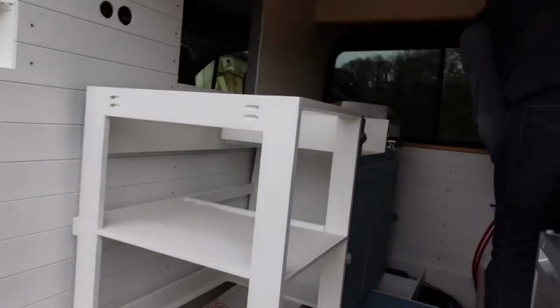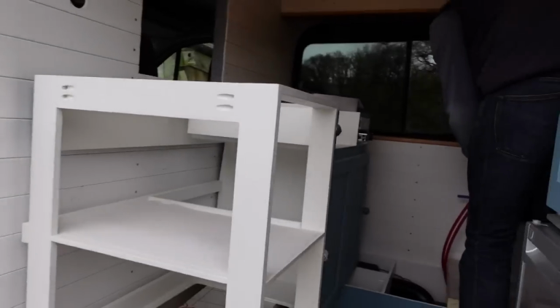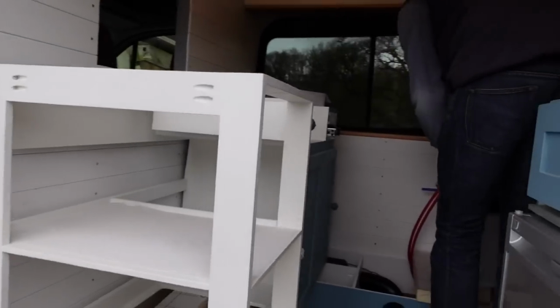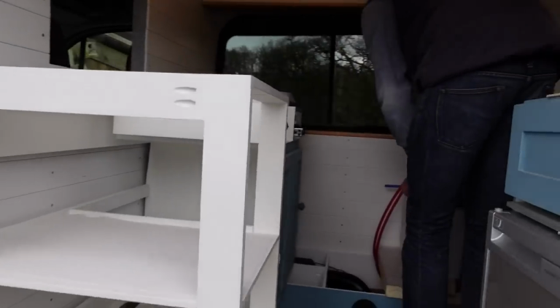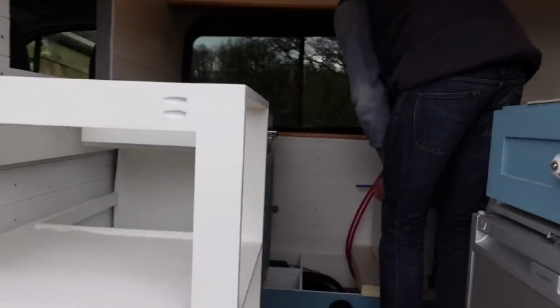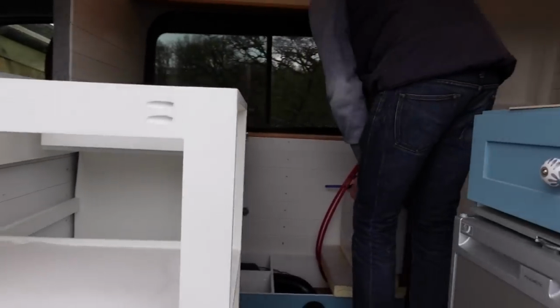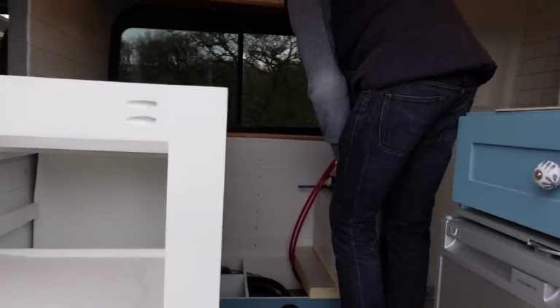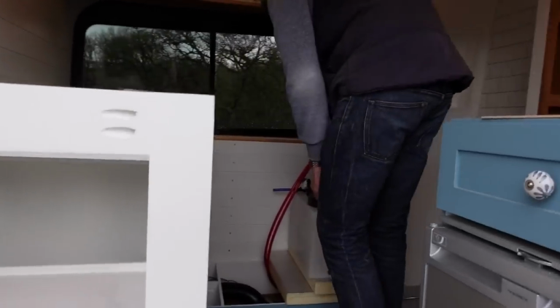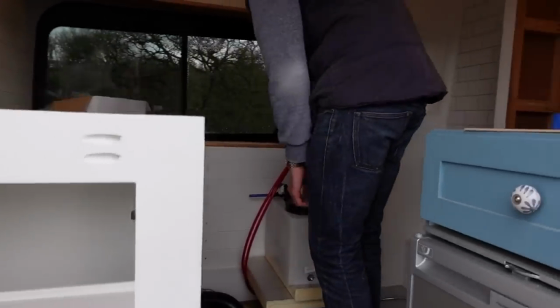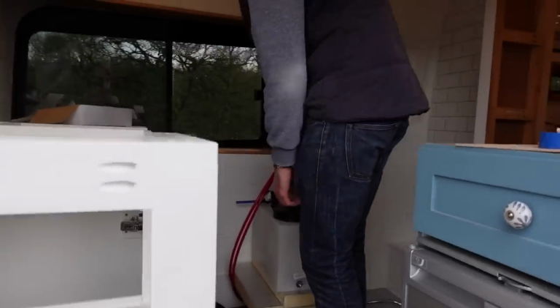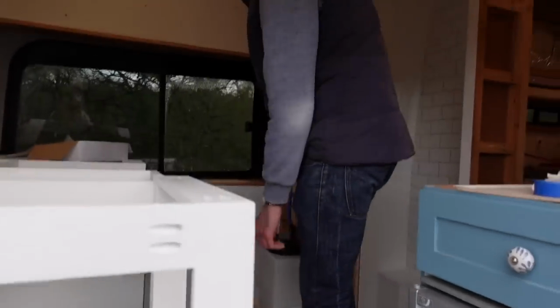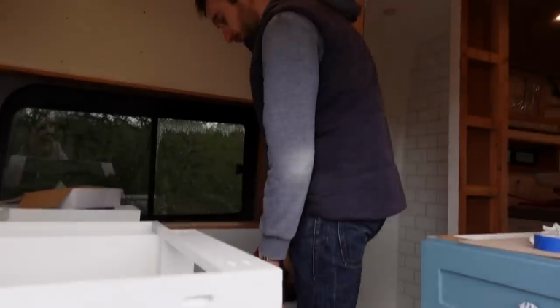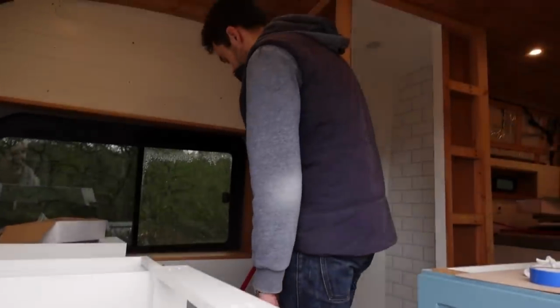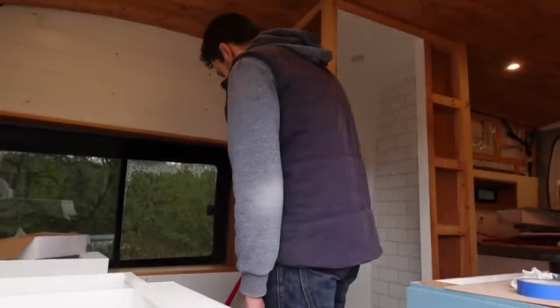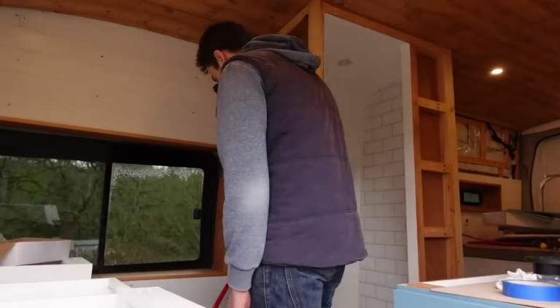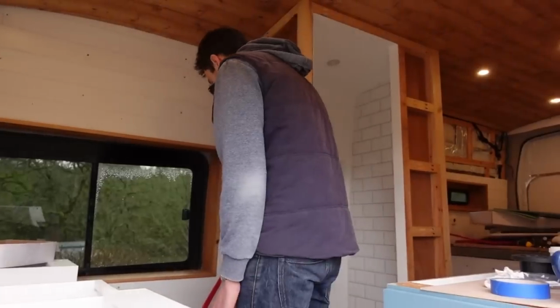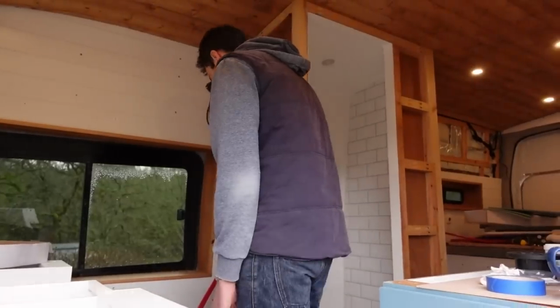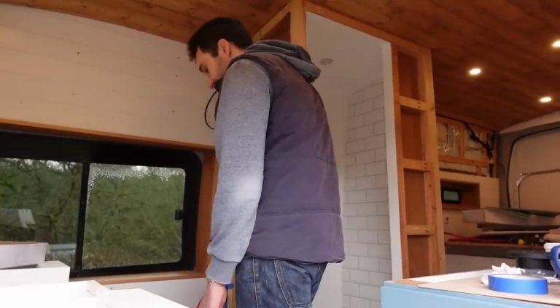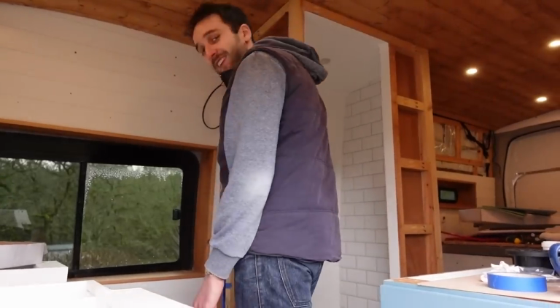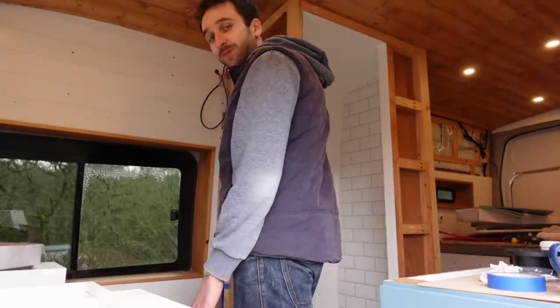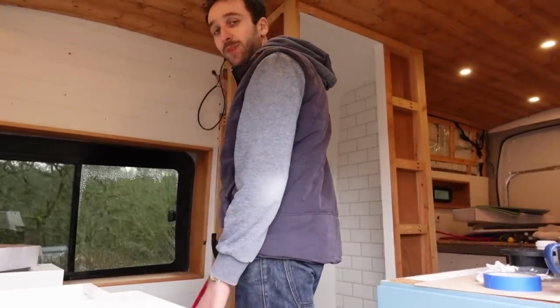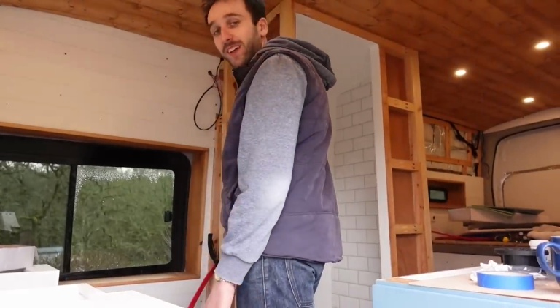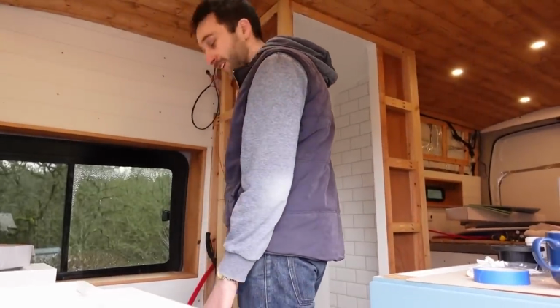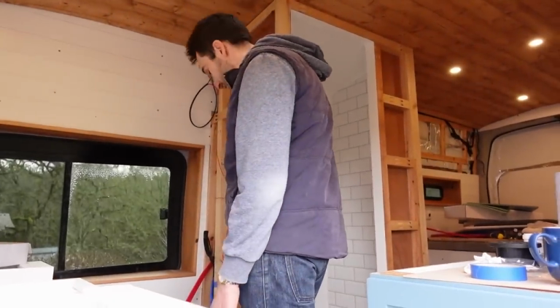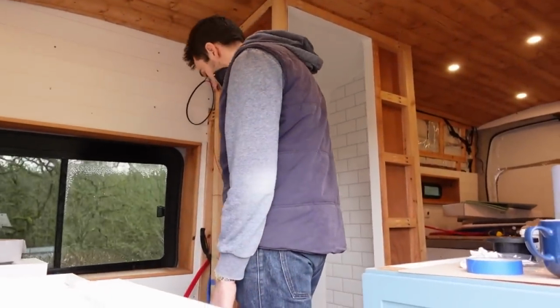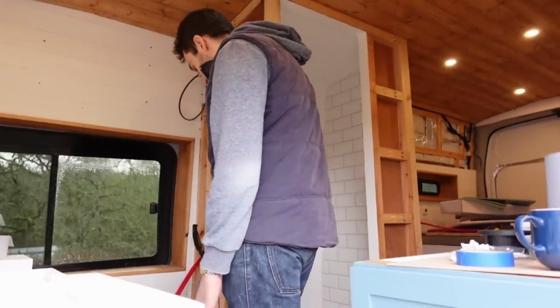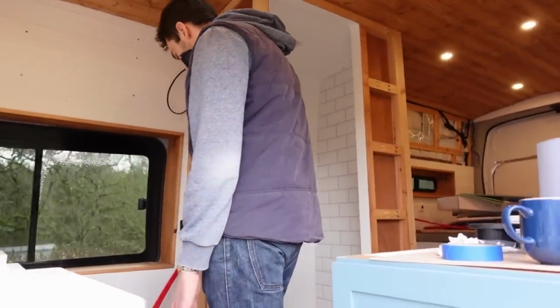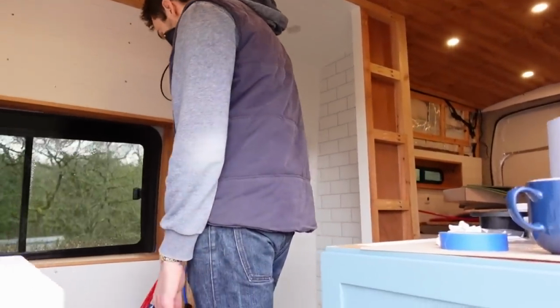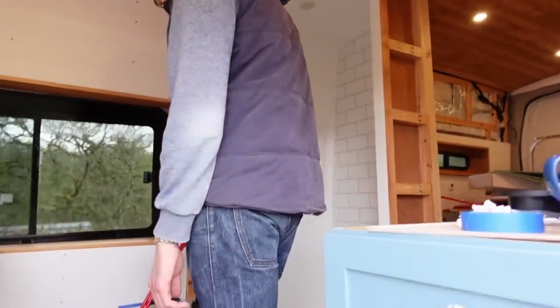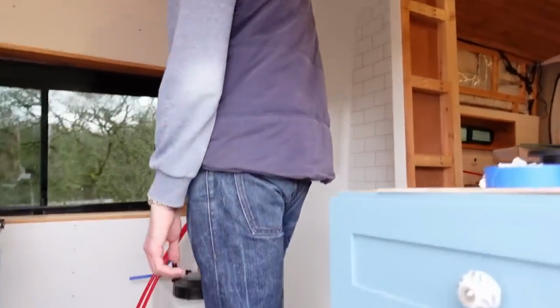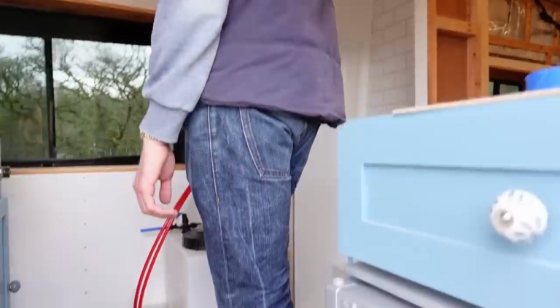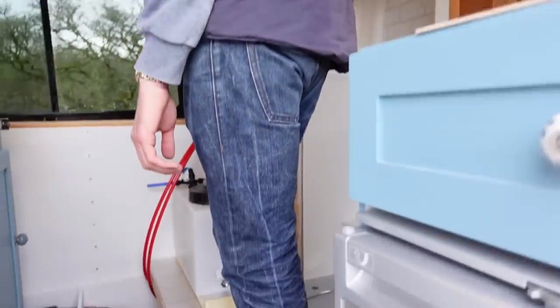Just been playing around with lots of different connectors. It's kind of like a little puzzle trying to figure it all out.